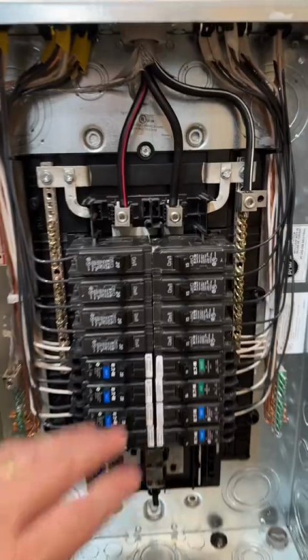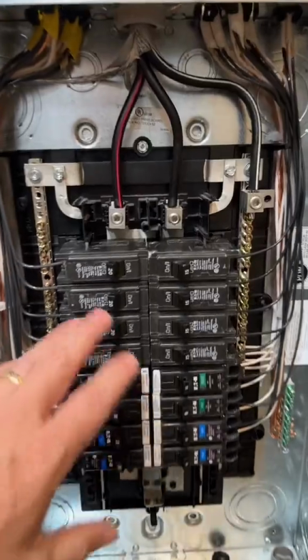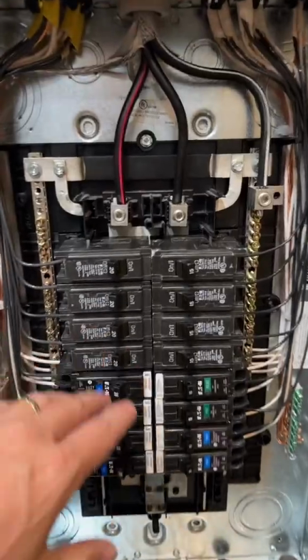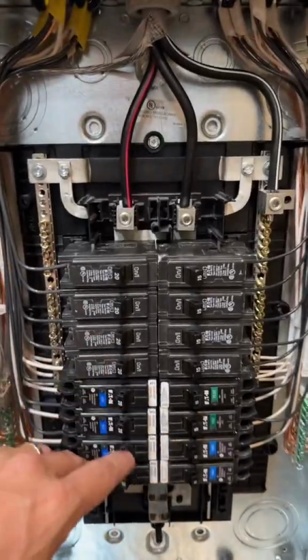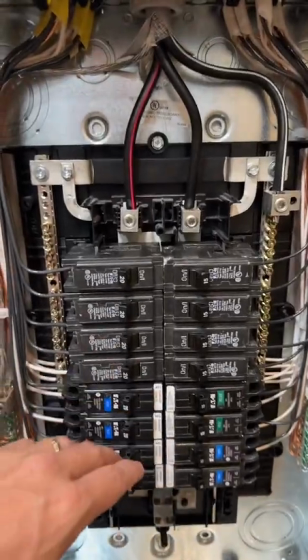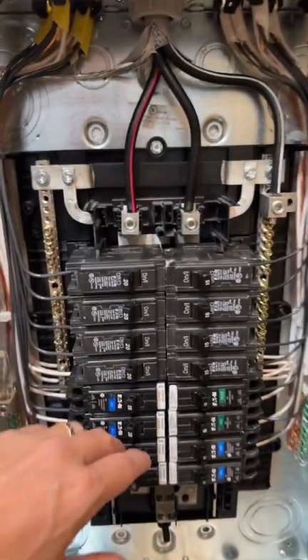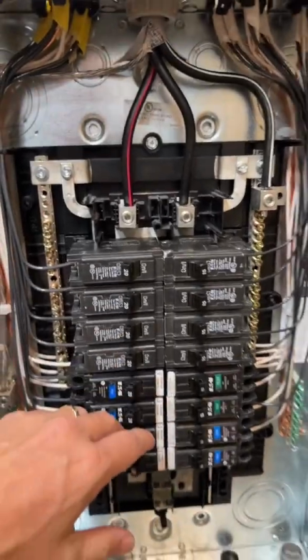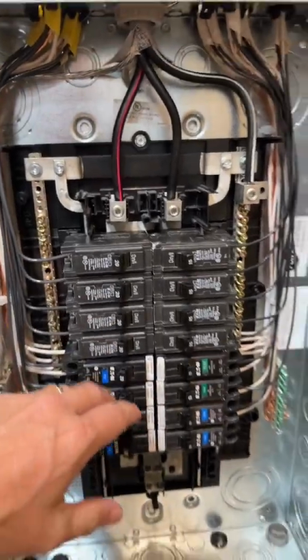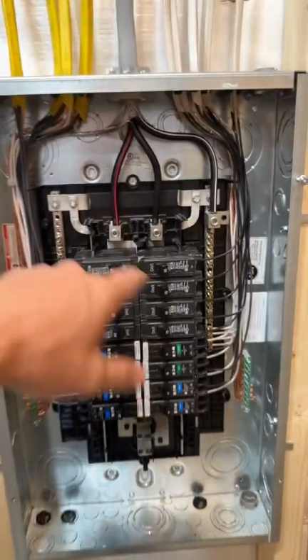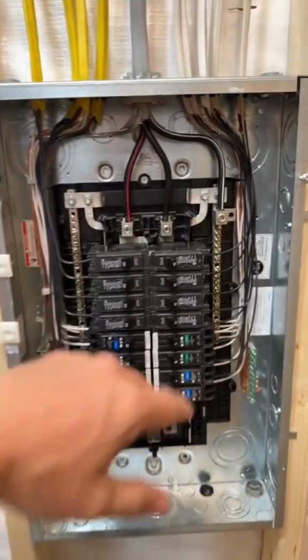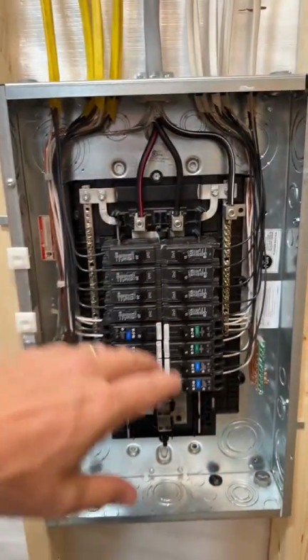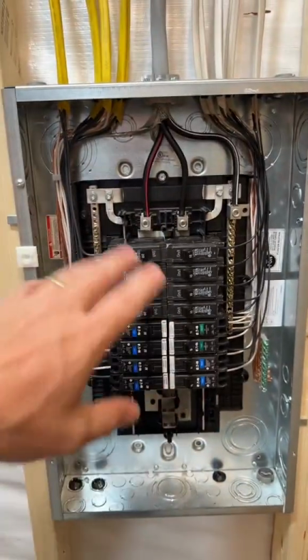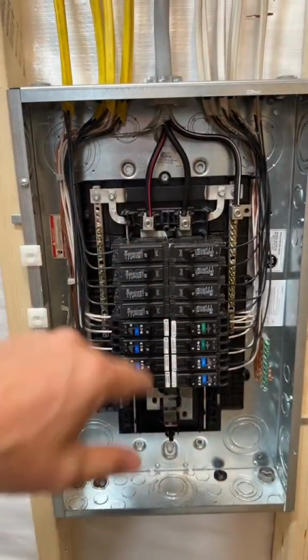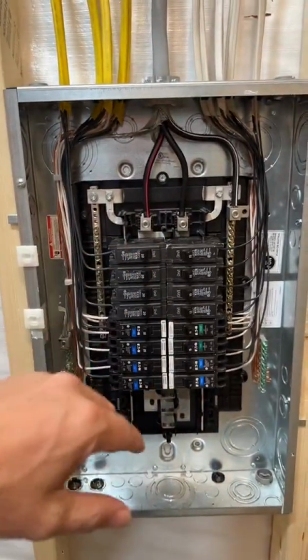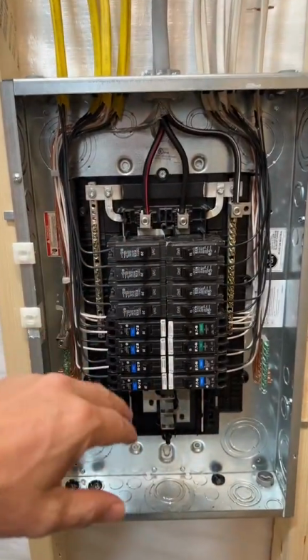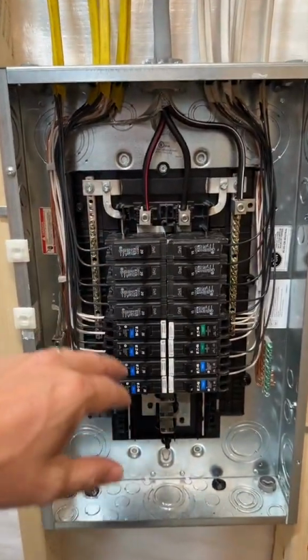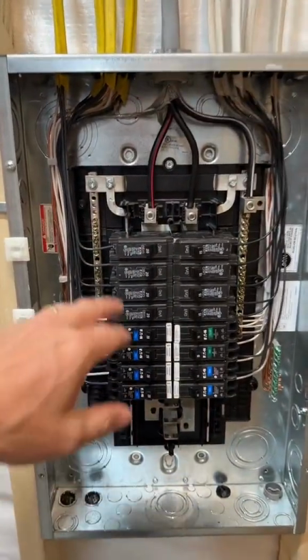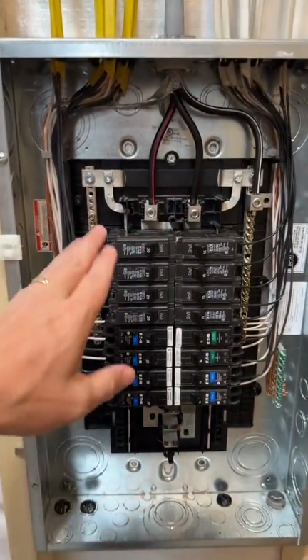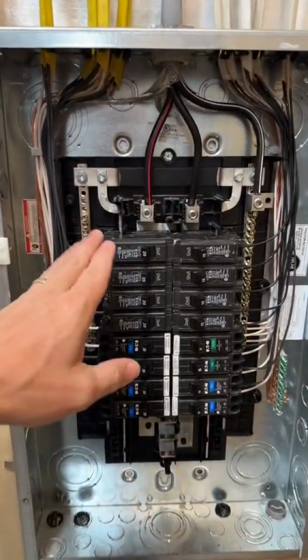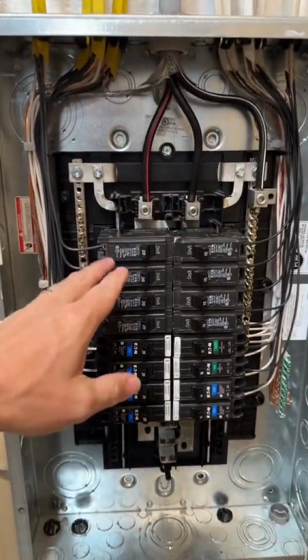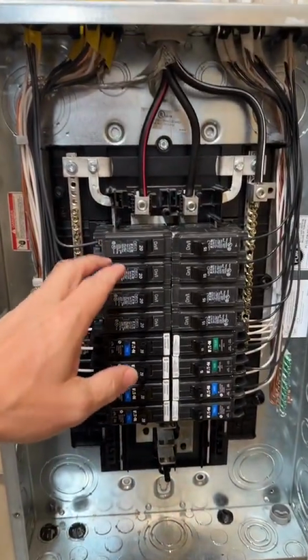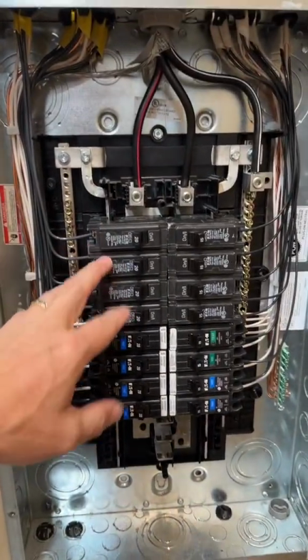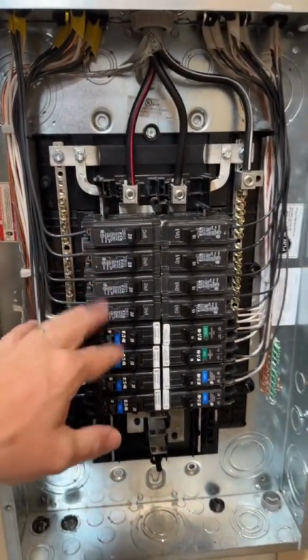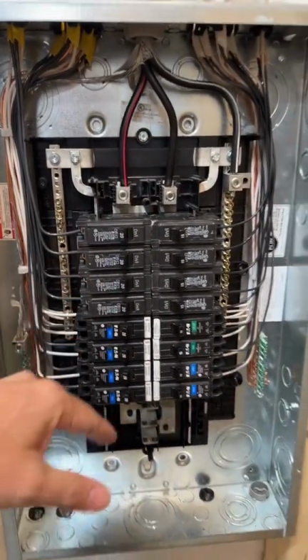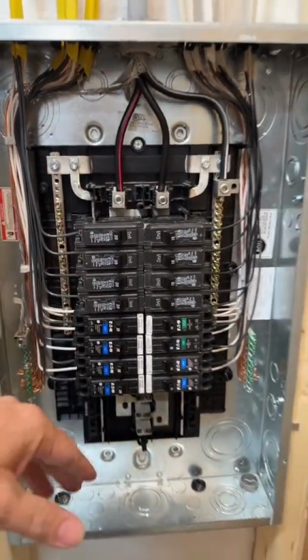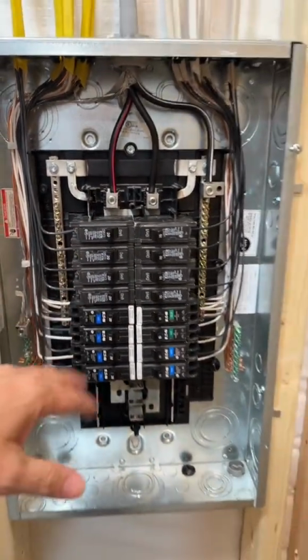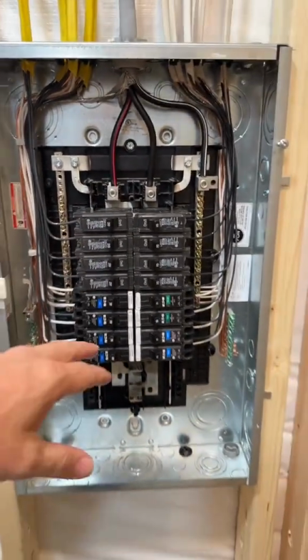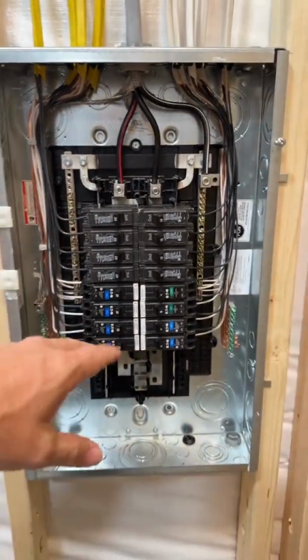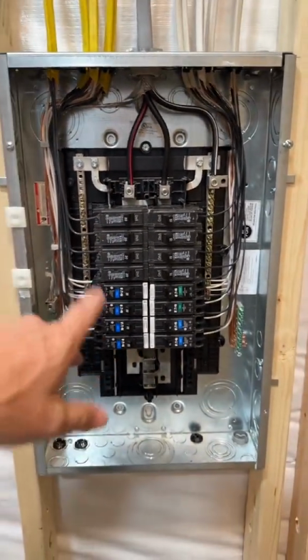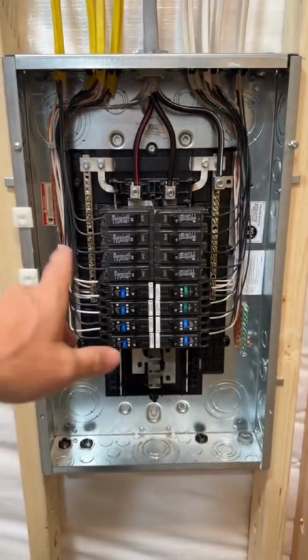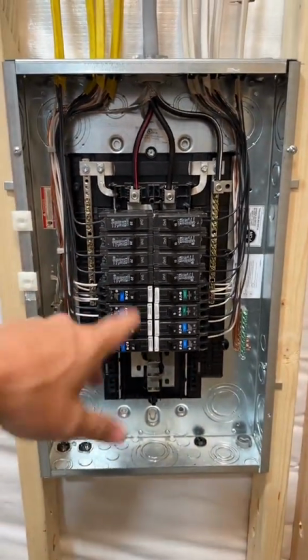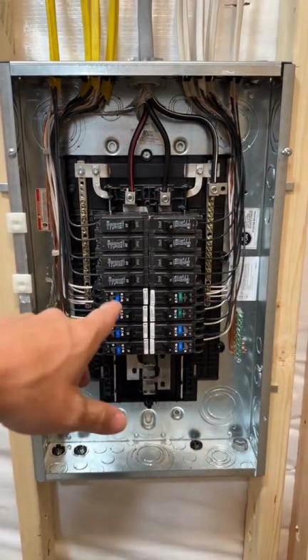What's up, you whack hacks! Today I just finished this remote distribution panel, which we call a subby, bro.